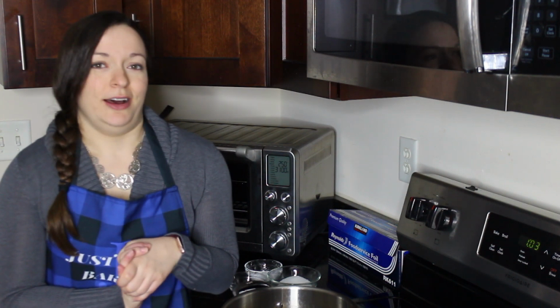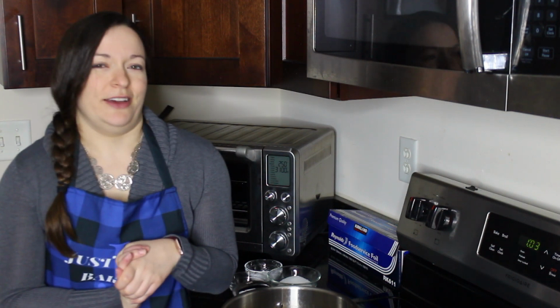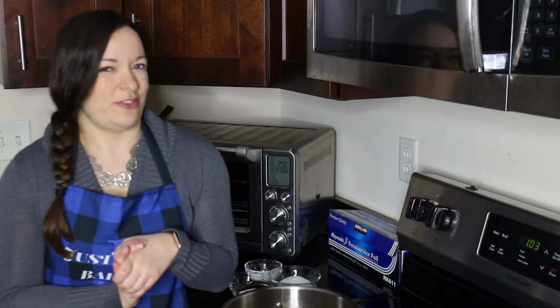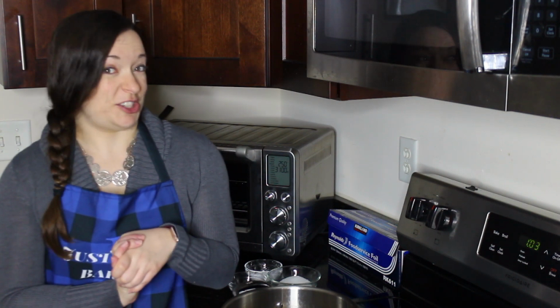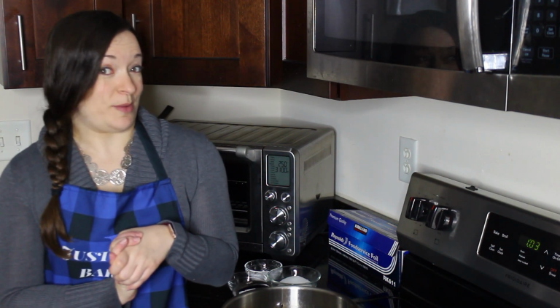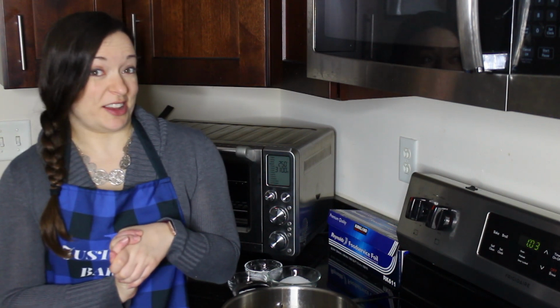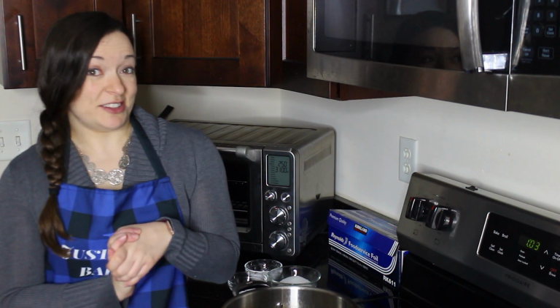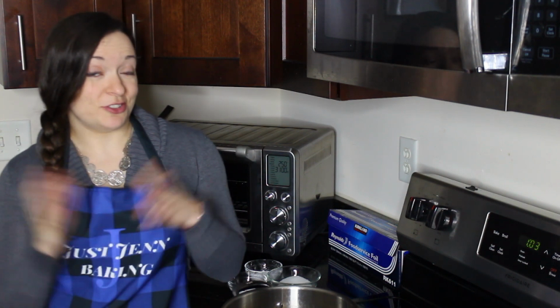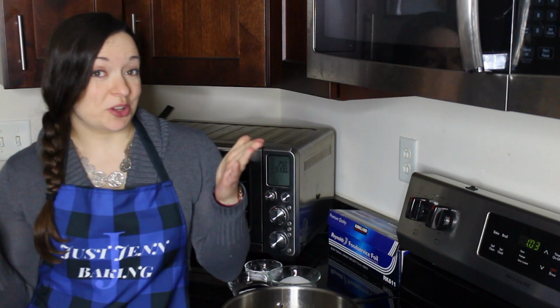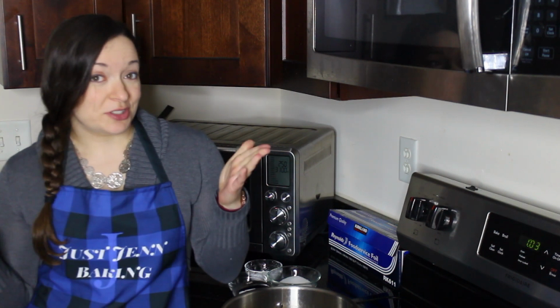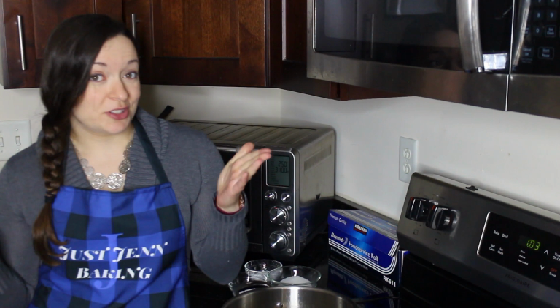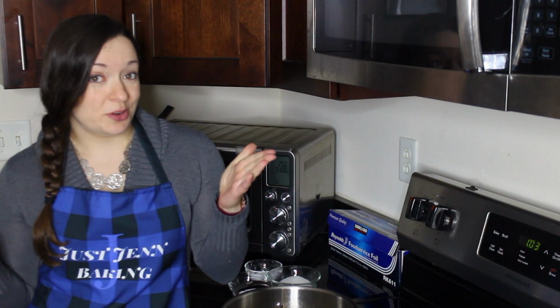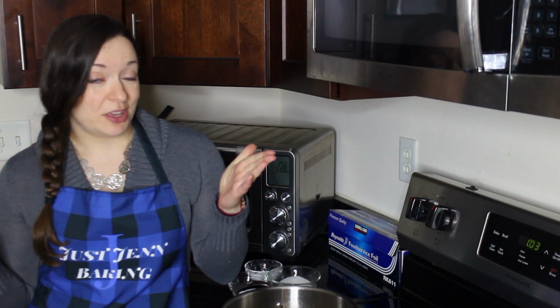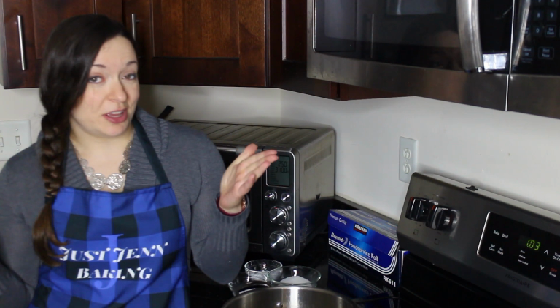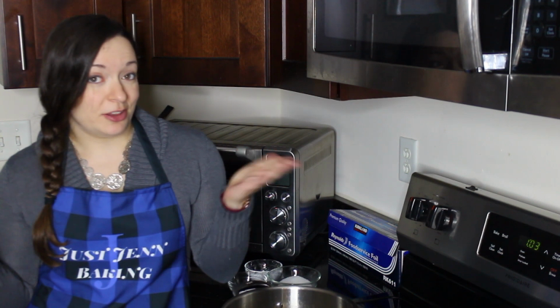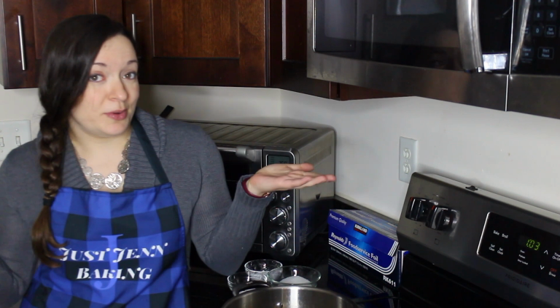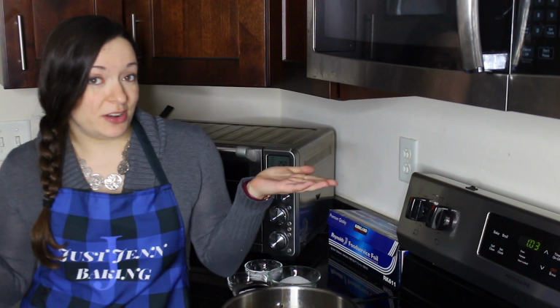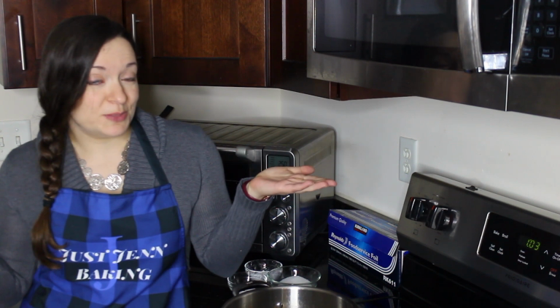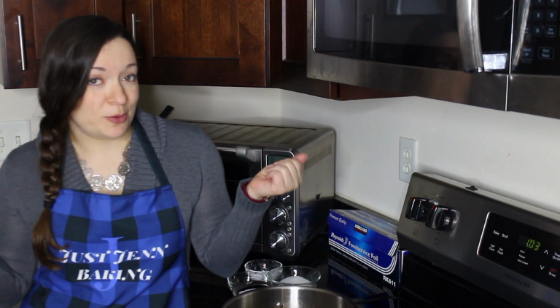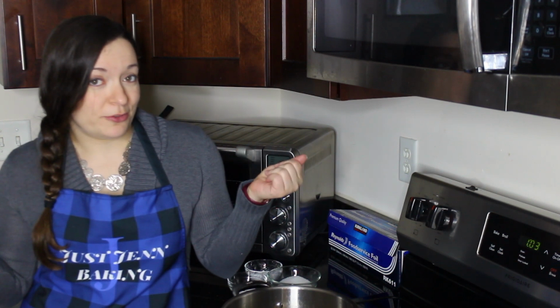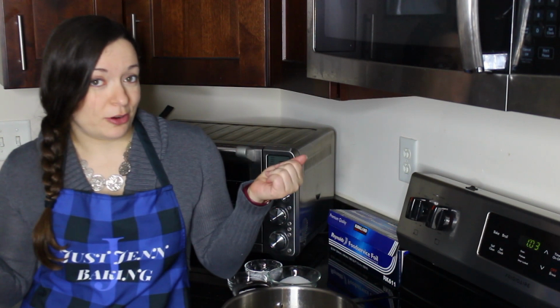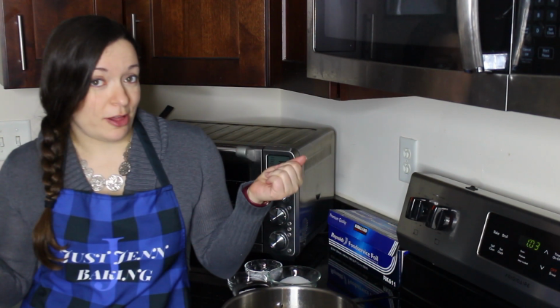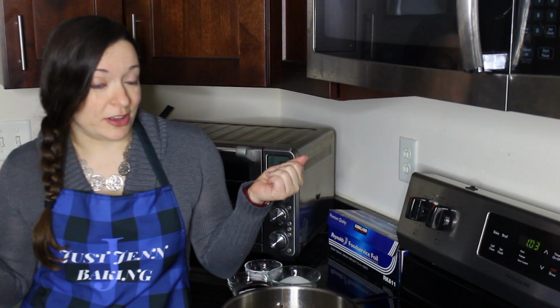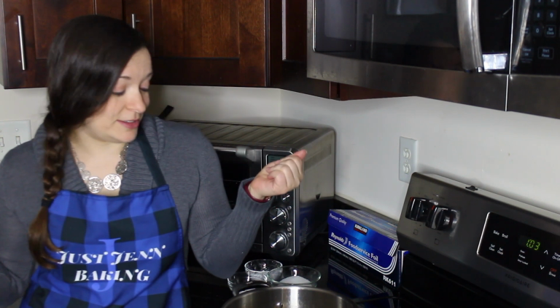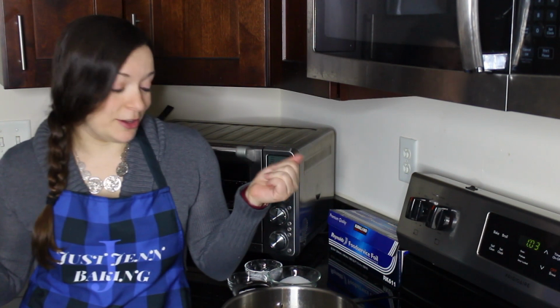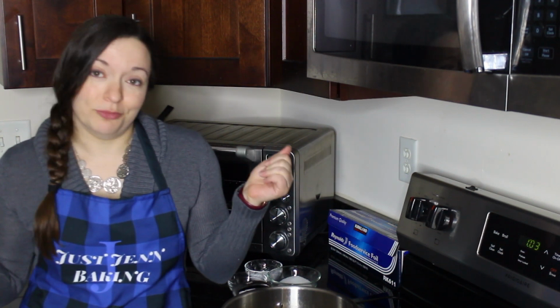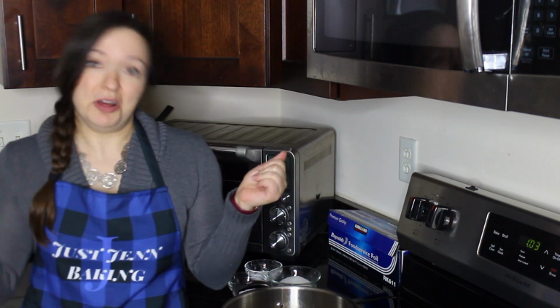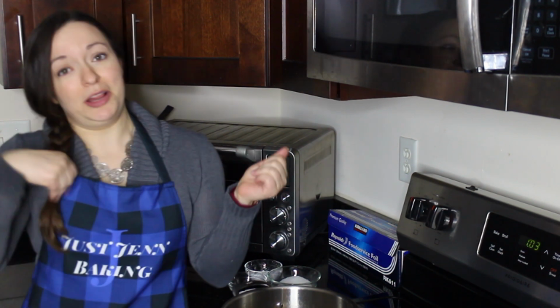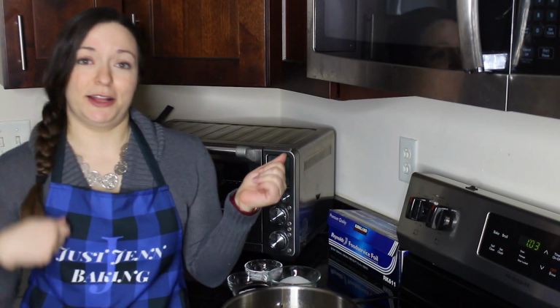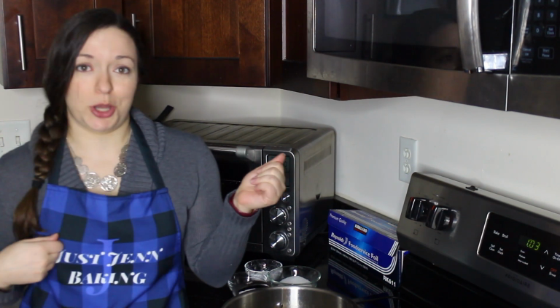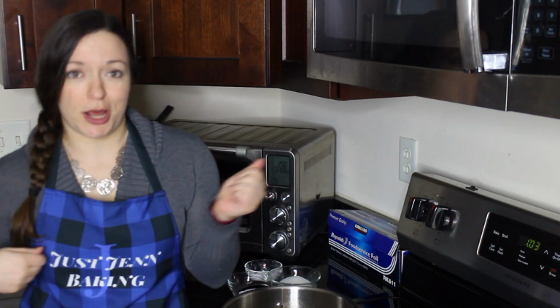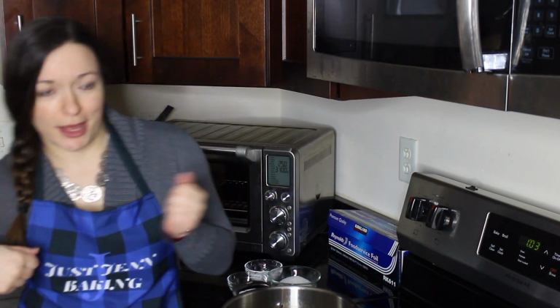I've never actually made a custard, so this is going to be a little bit of an experiment for all of us, so let's go ahead.